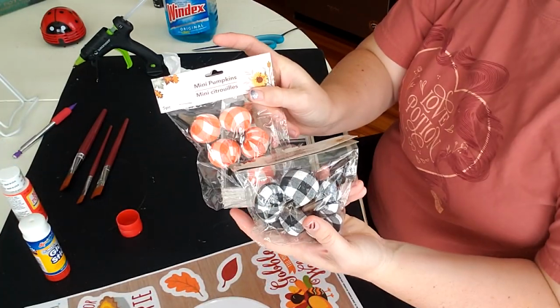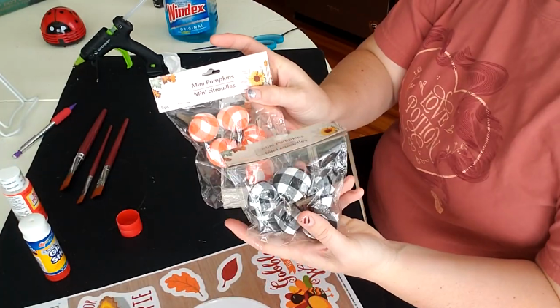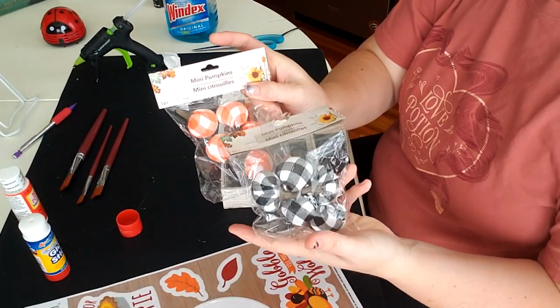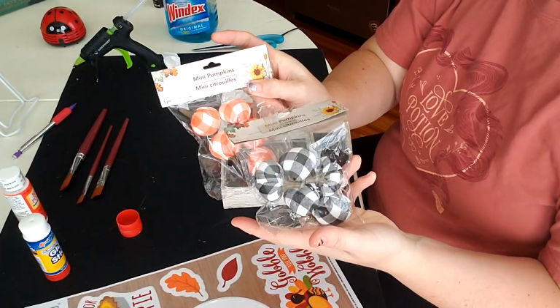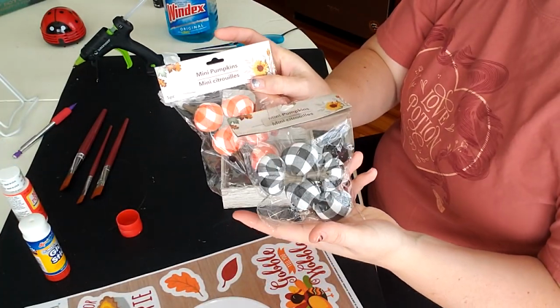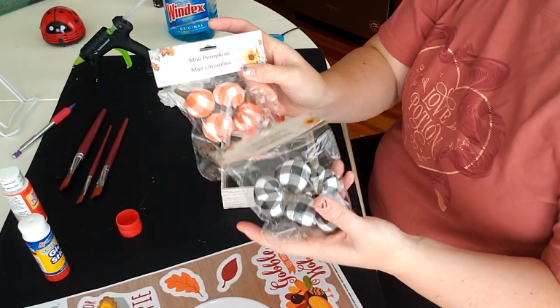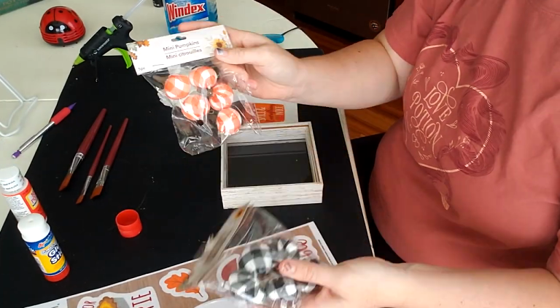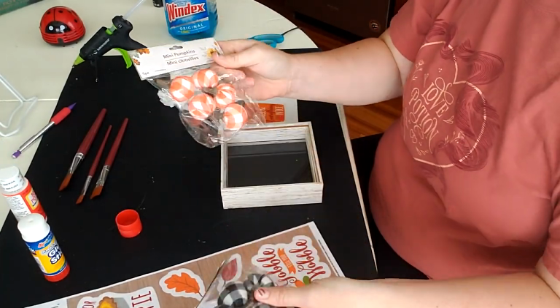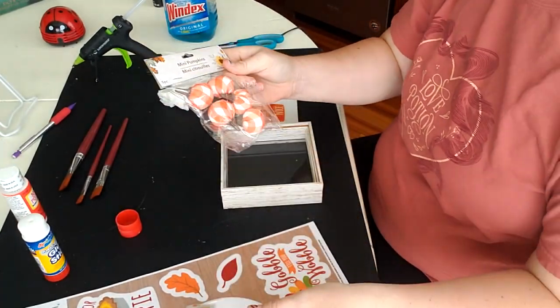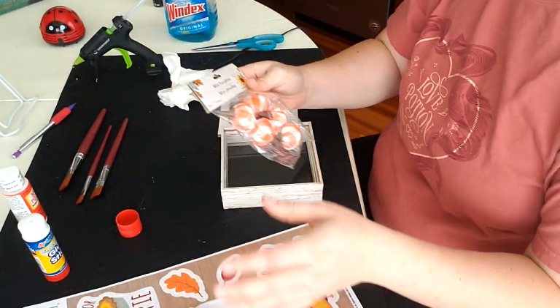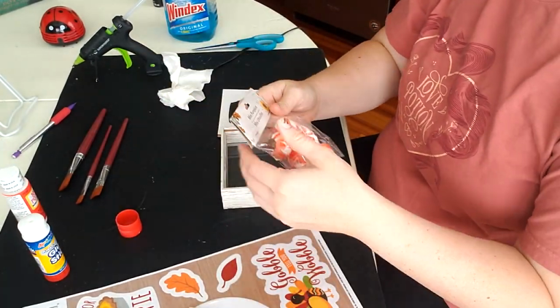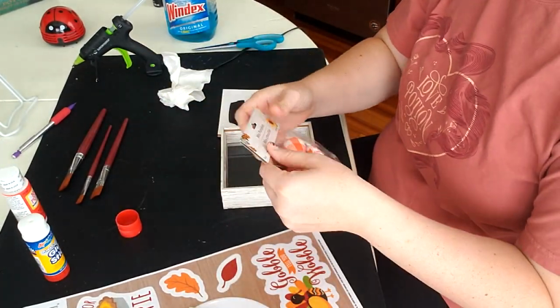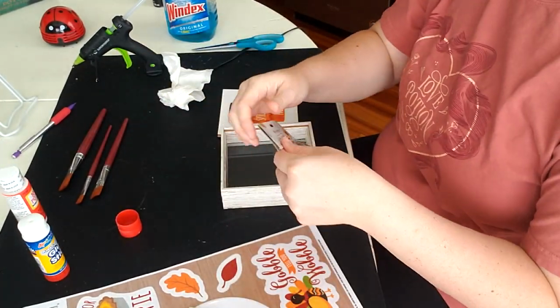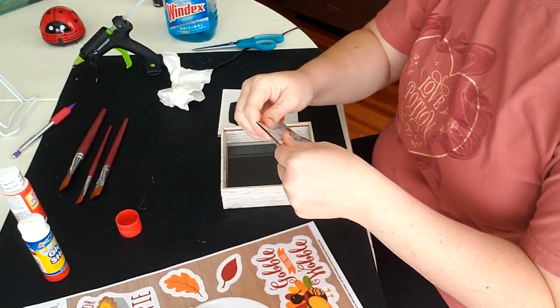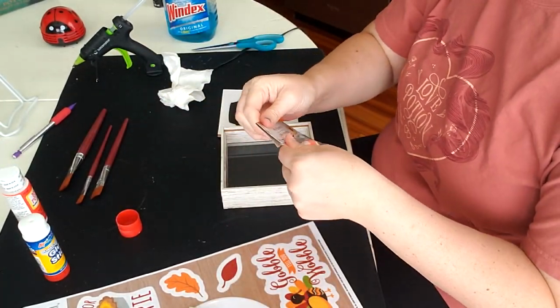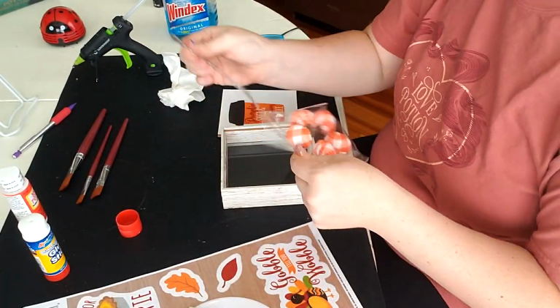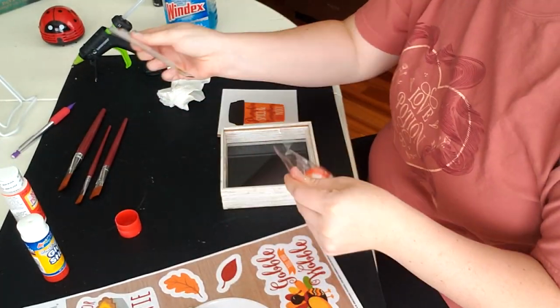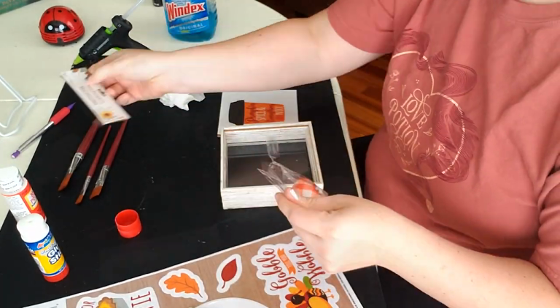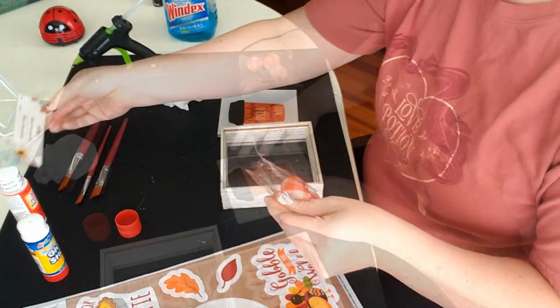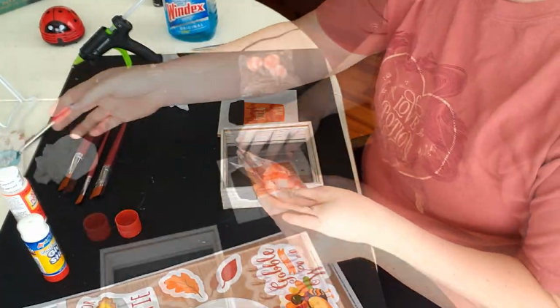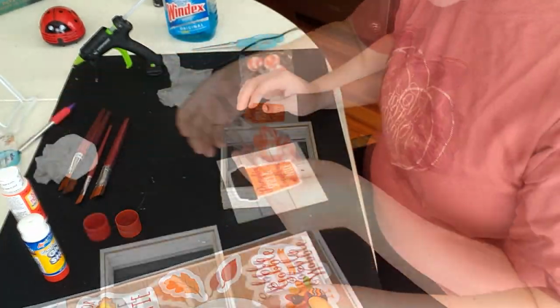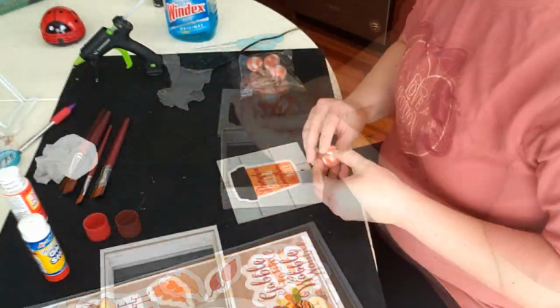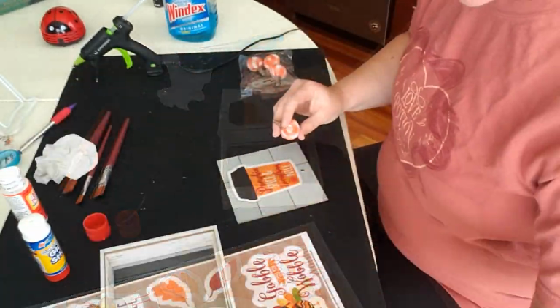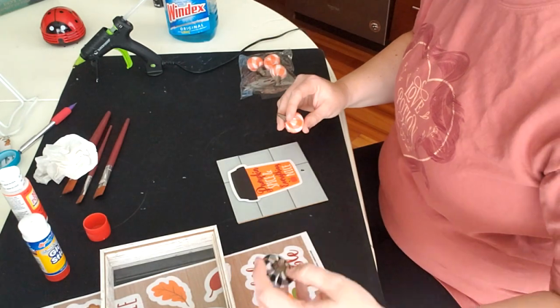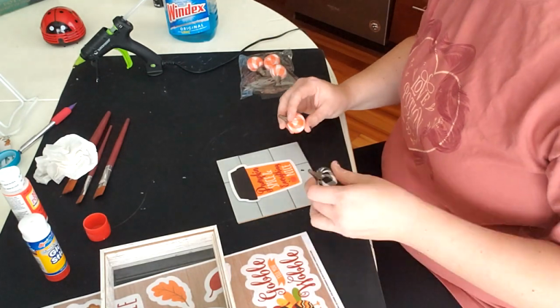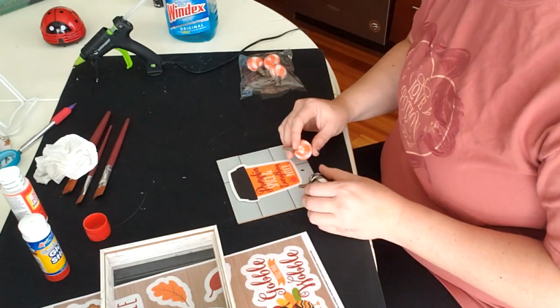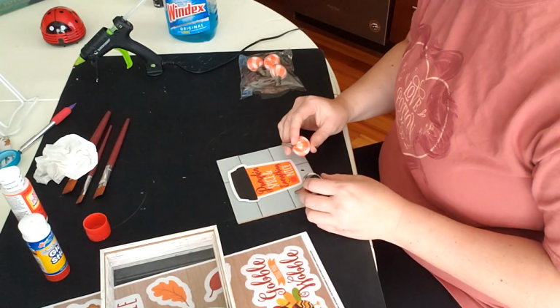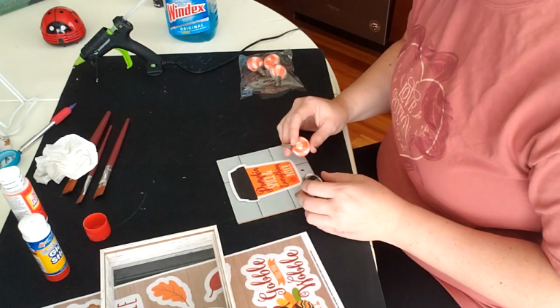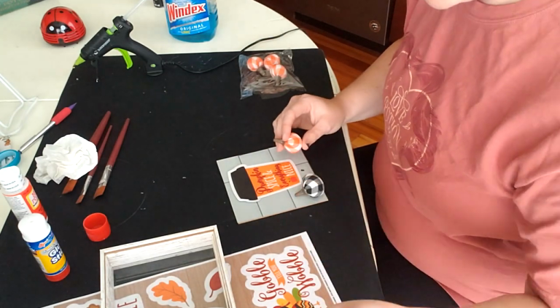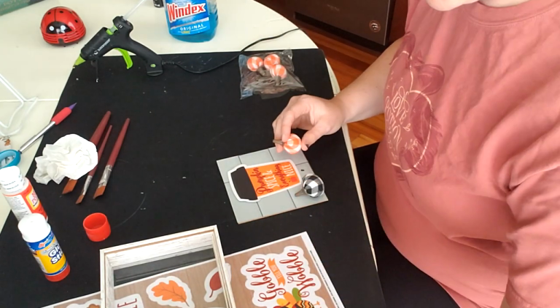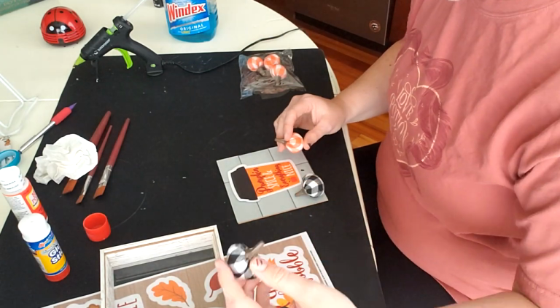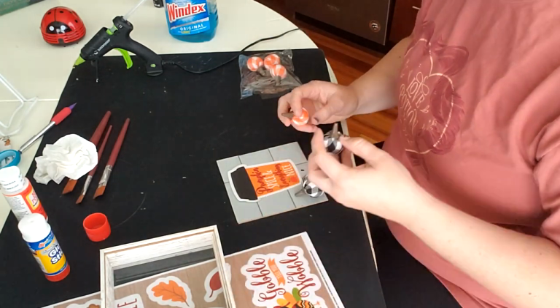These mini pumpkins are from the Dollar Tree and you're just going to see me fiddling with placement and everything else with this.